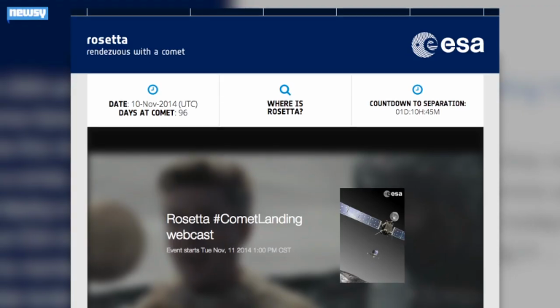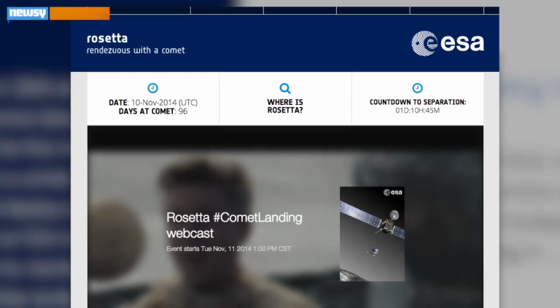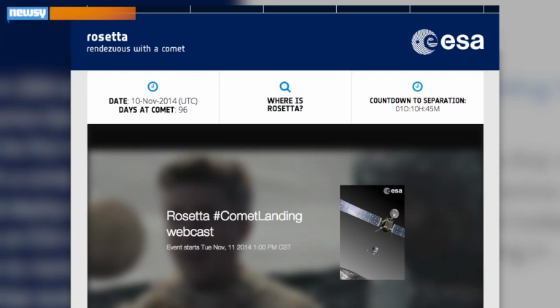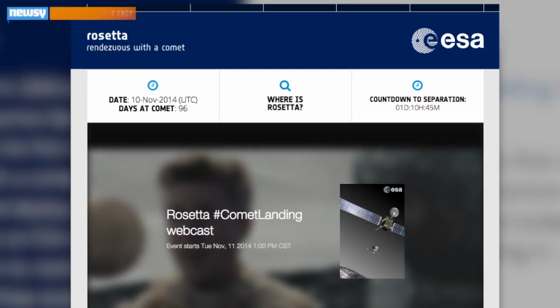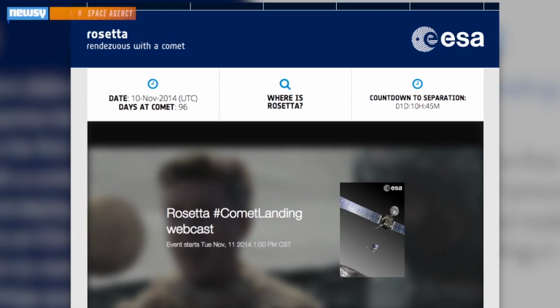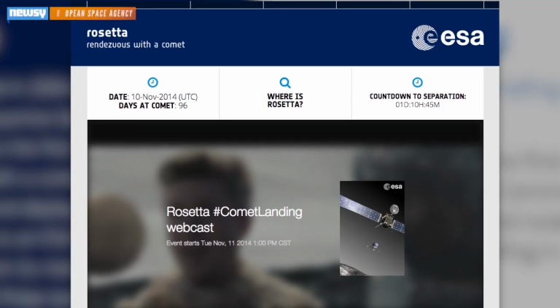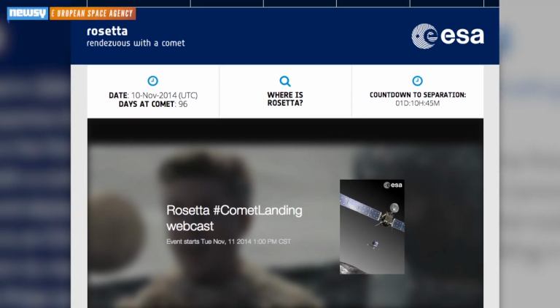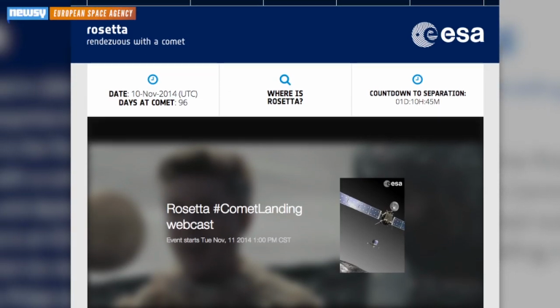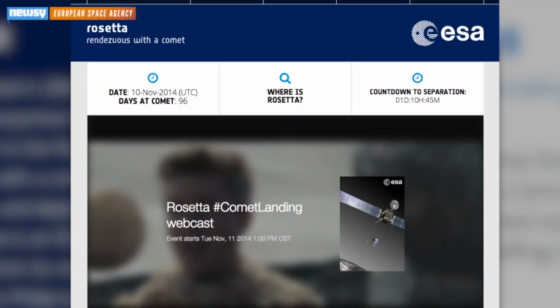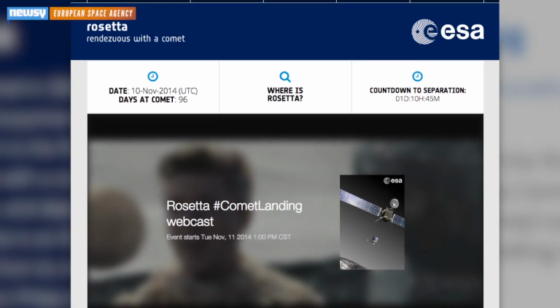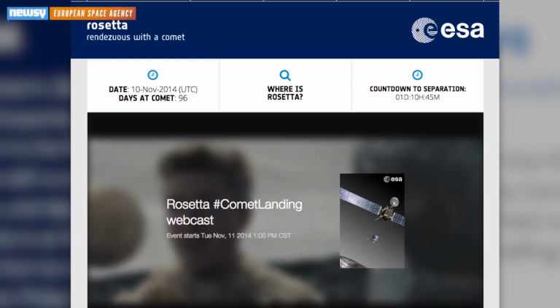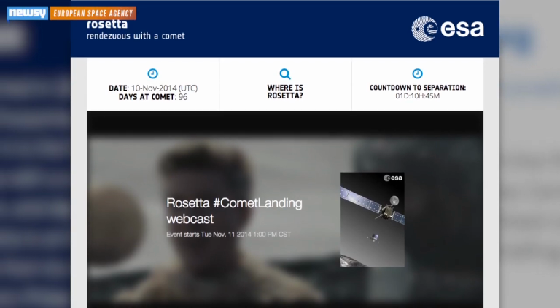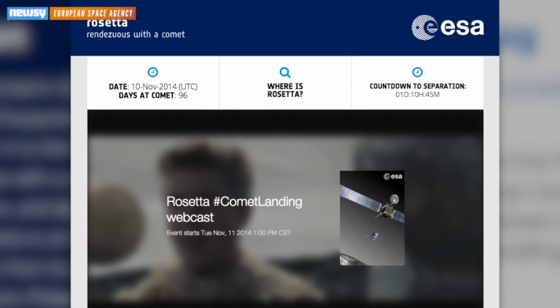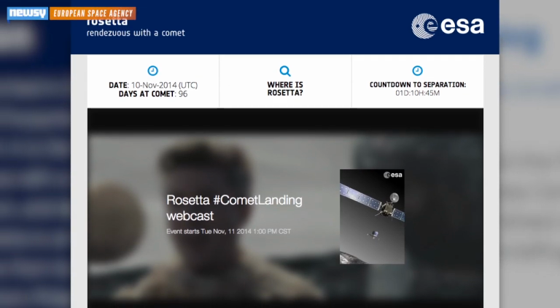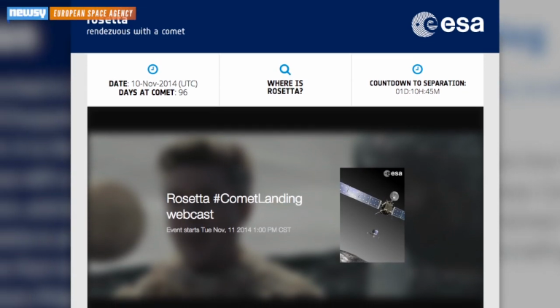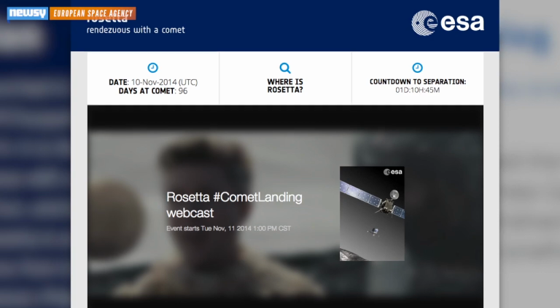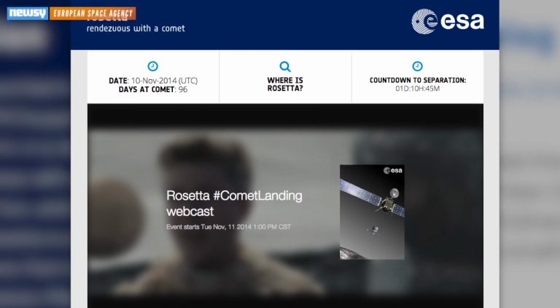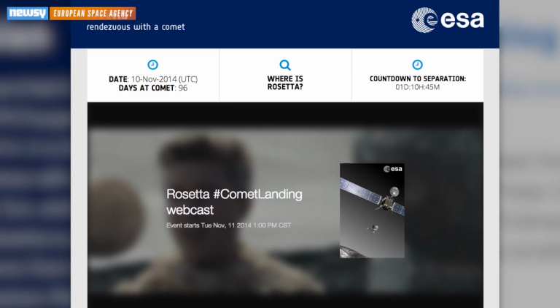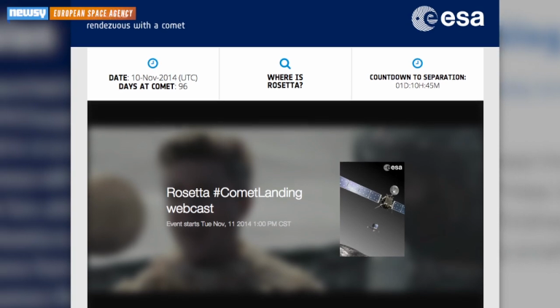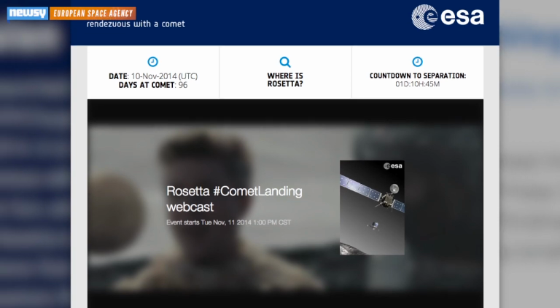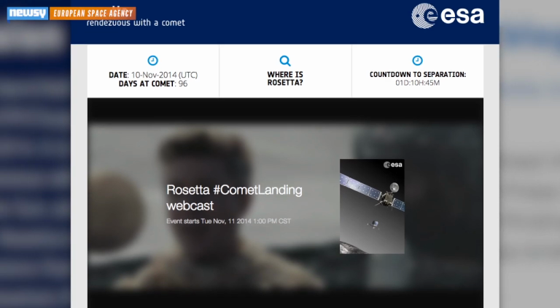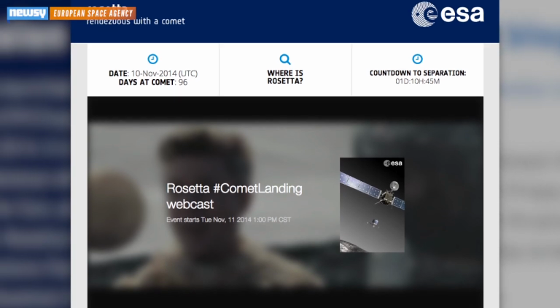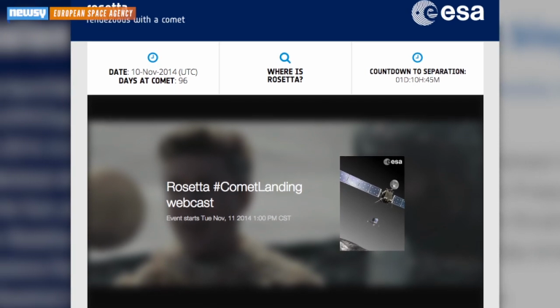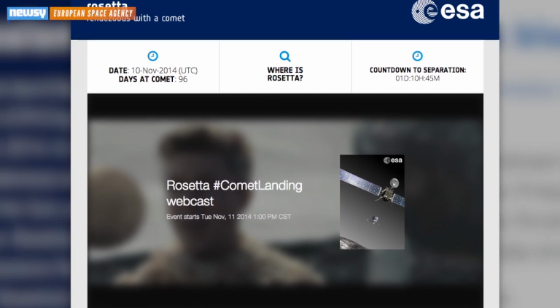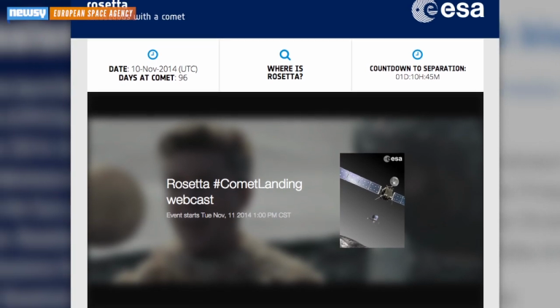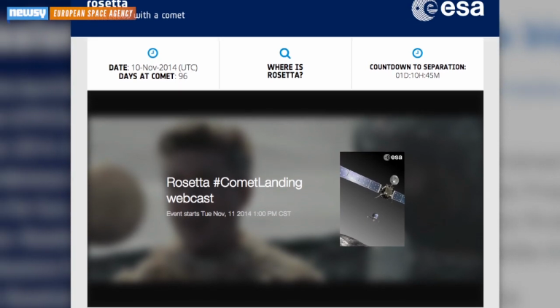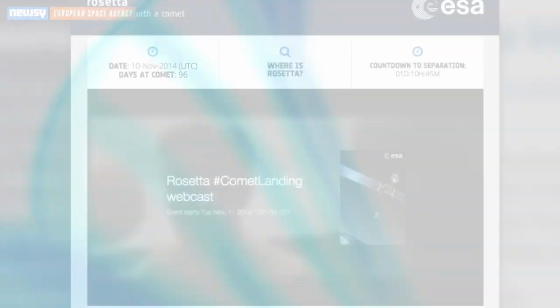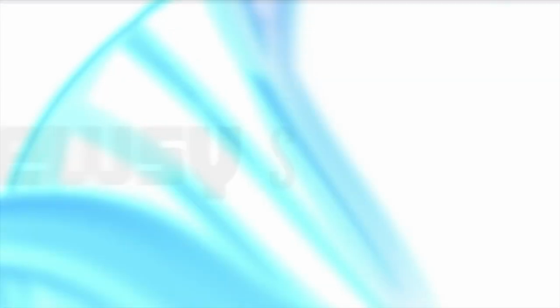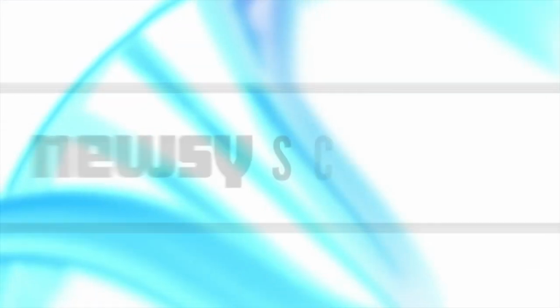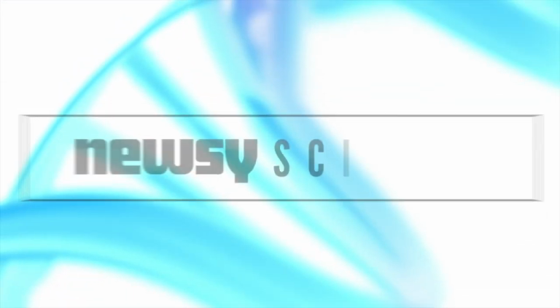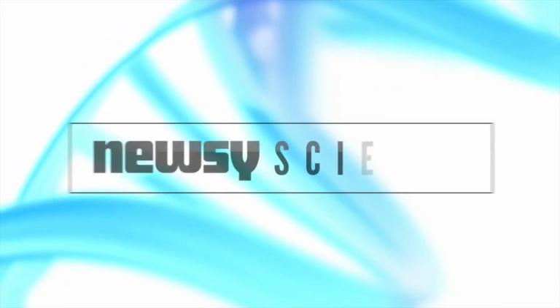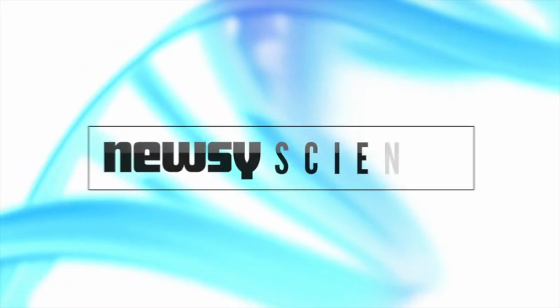You'll be able to follow mission updates and a live webcast of the landing at ESA's website. For Newsy, I'm Zach Toombs.